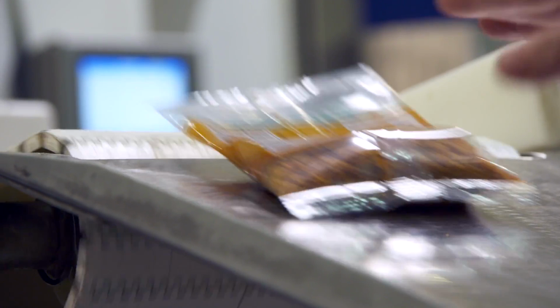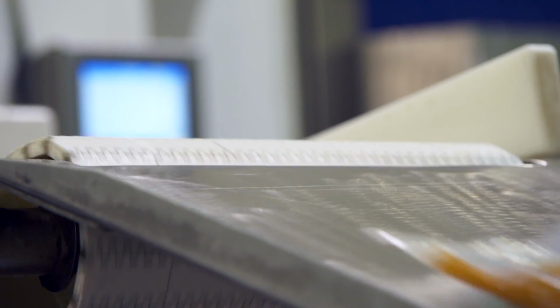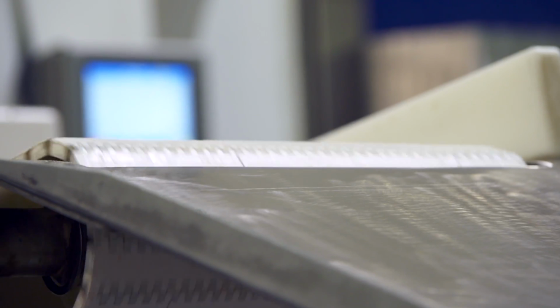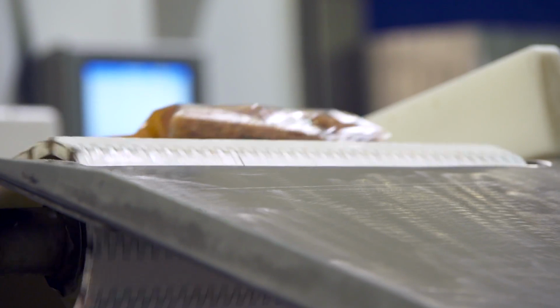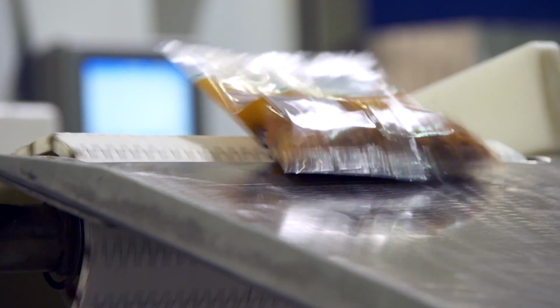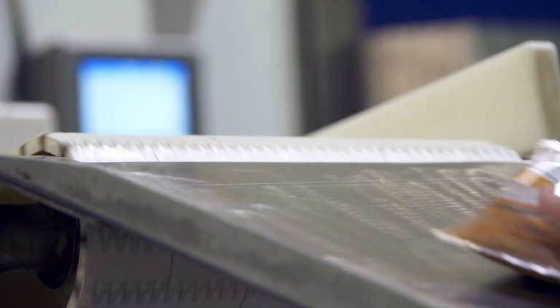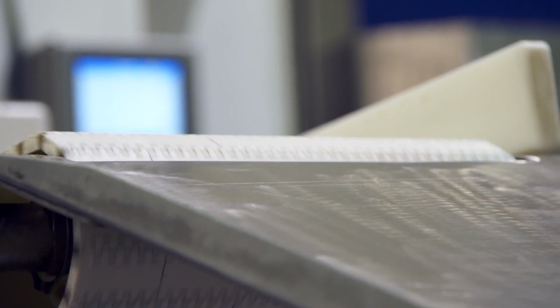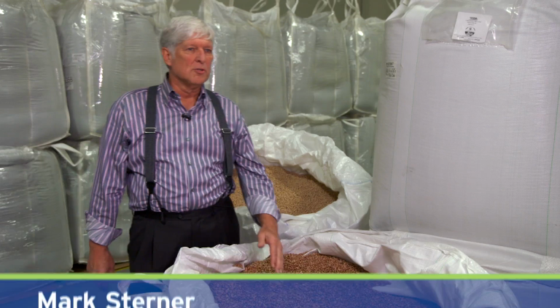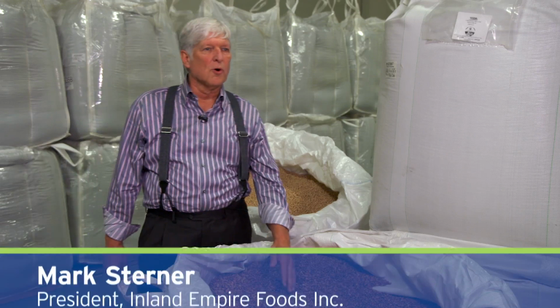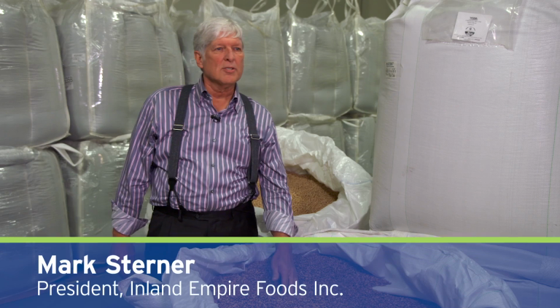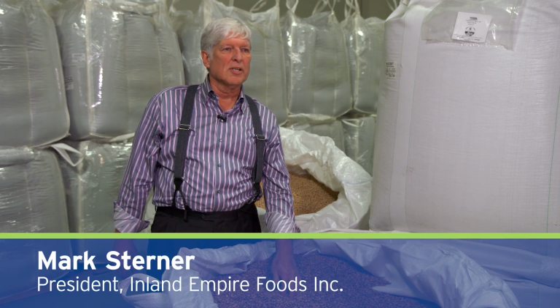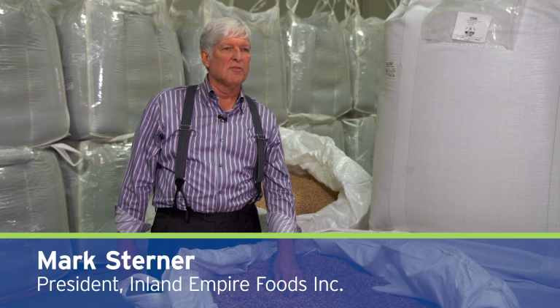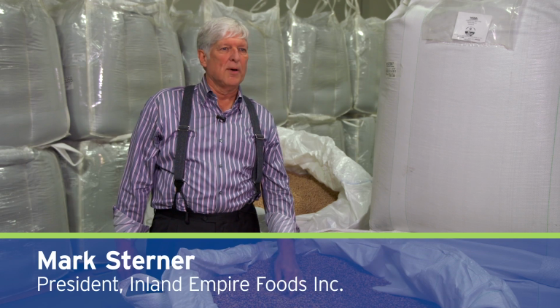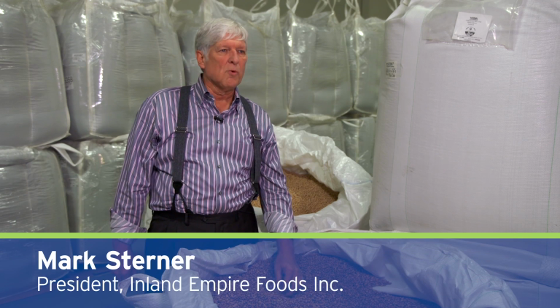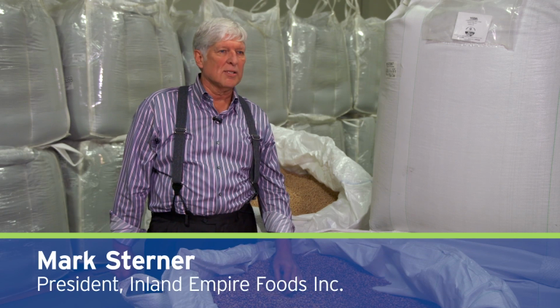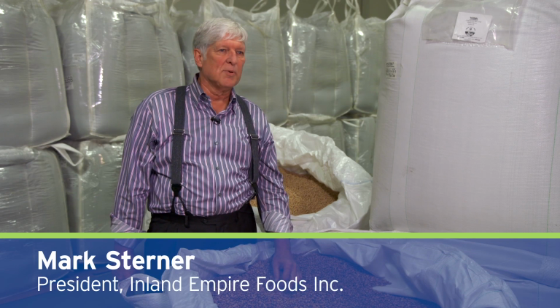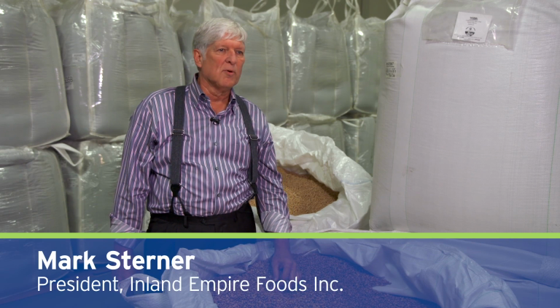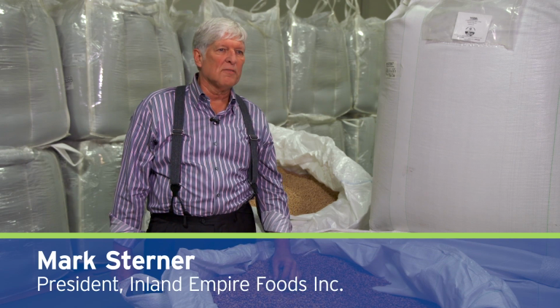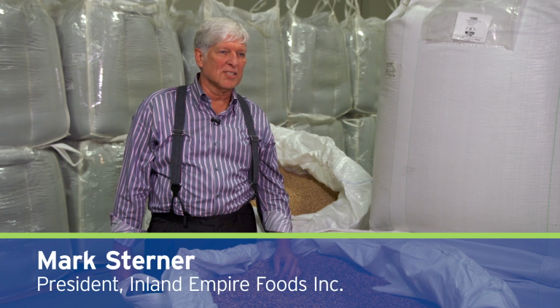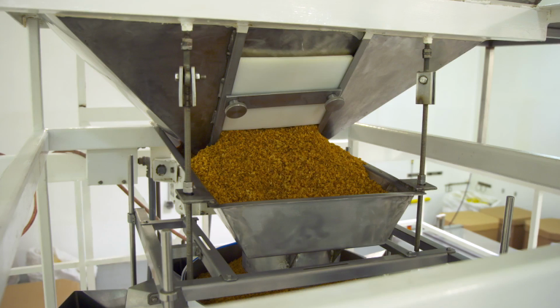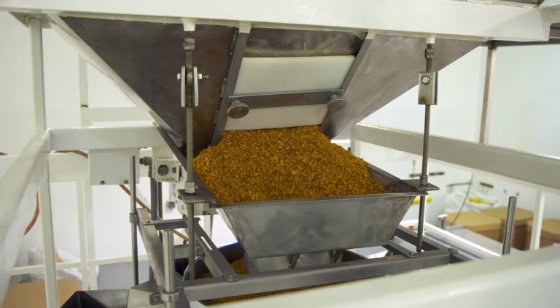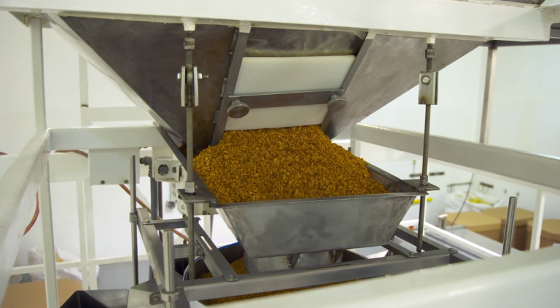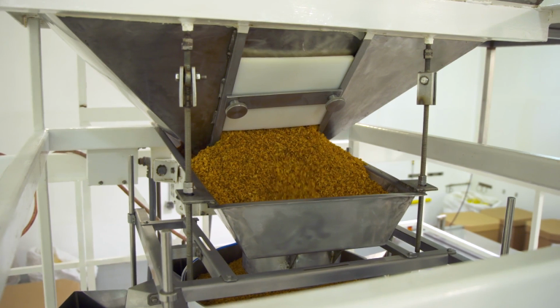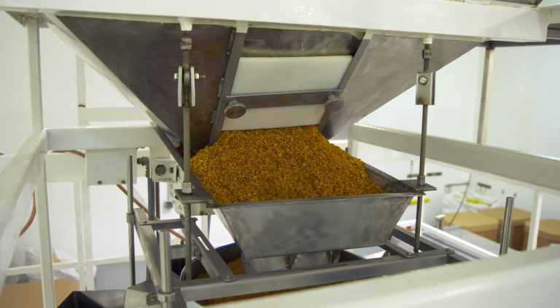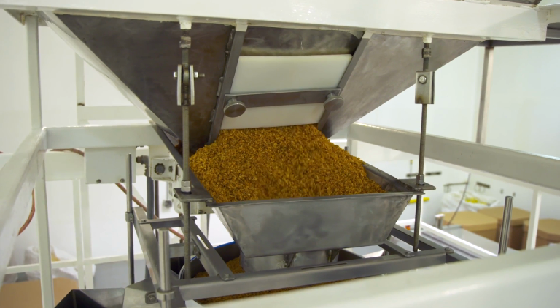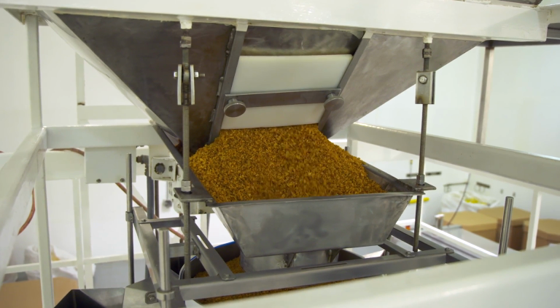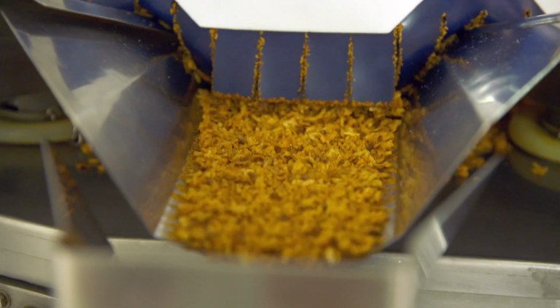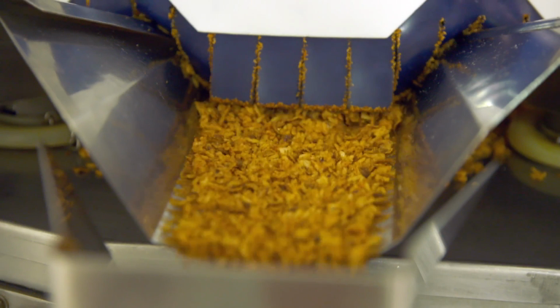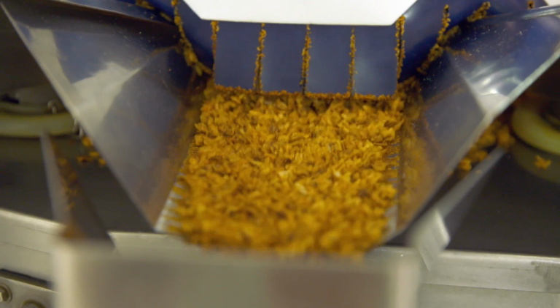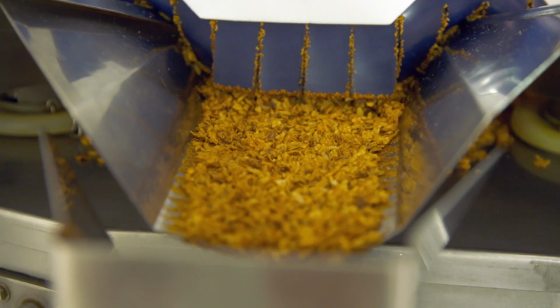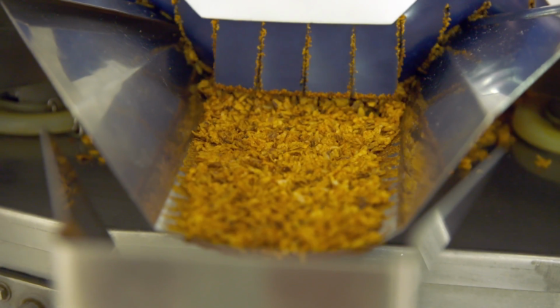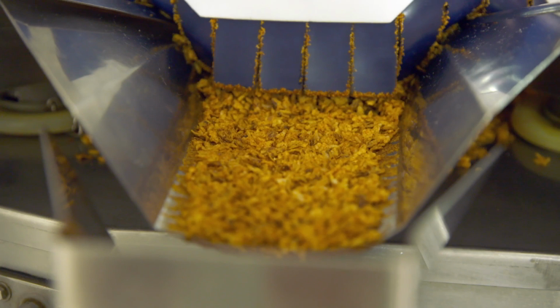Here at Inland Empire Foods, we're always looking for better ways to be more efficient and use cleaner technologies in our bean processing.